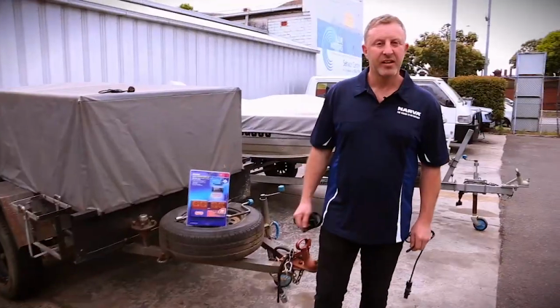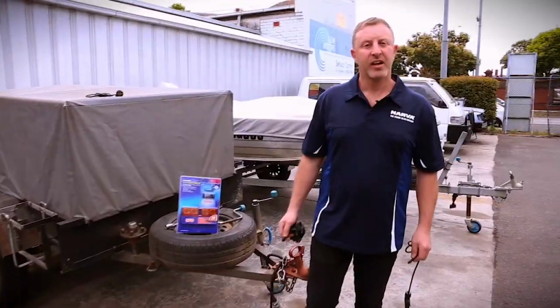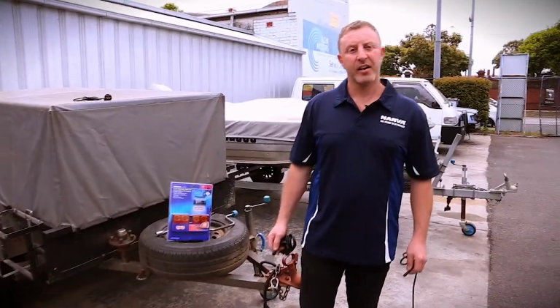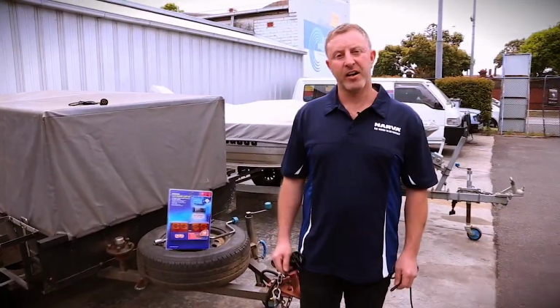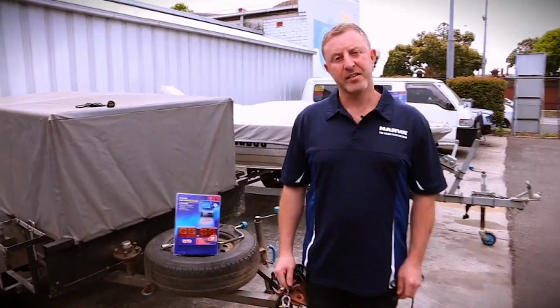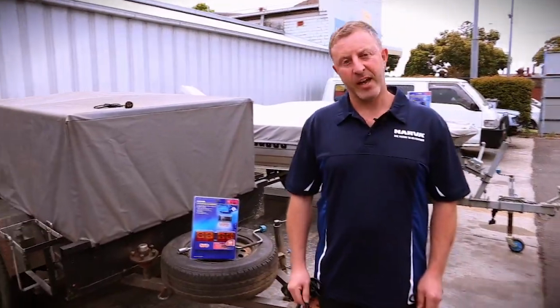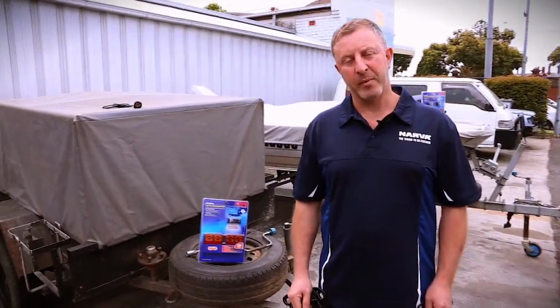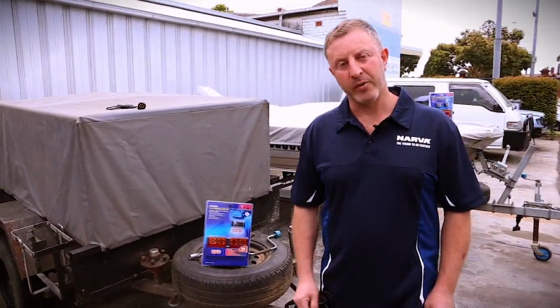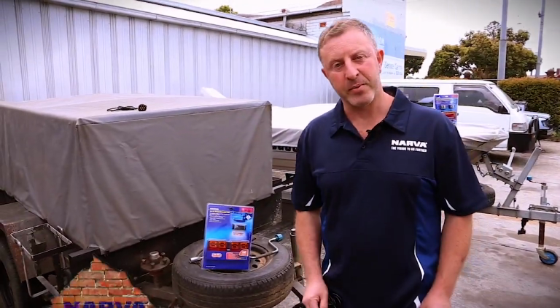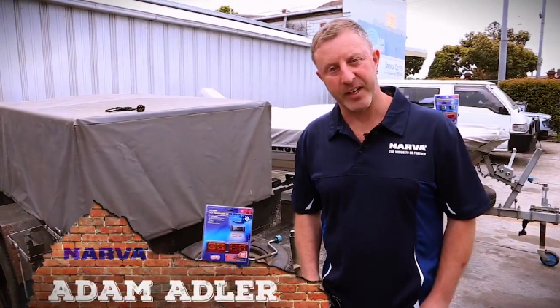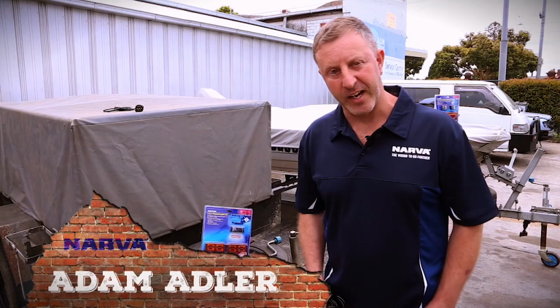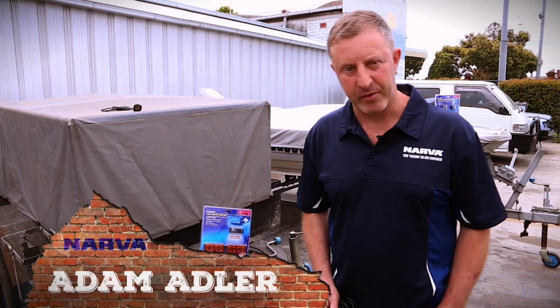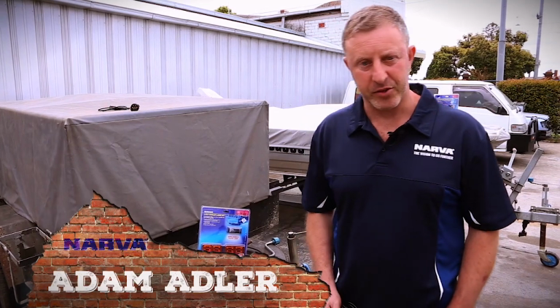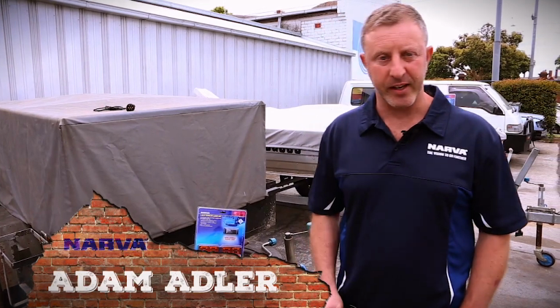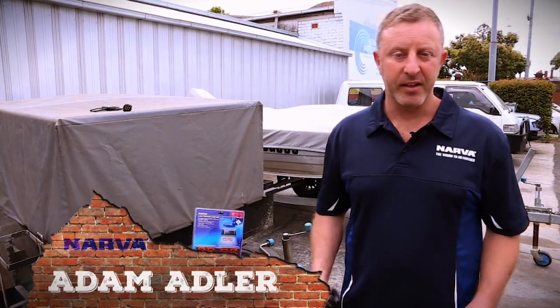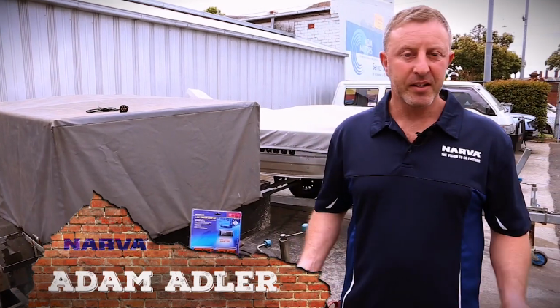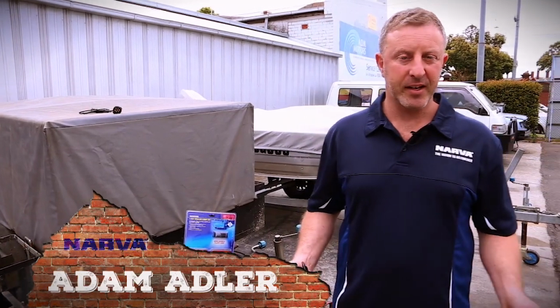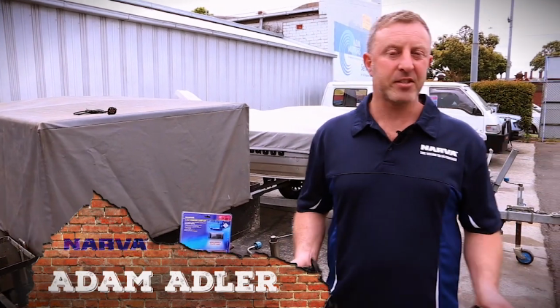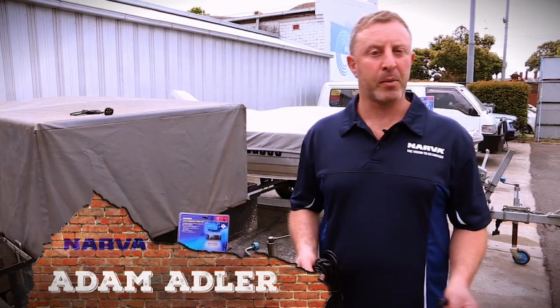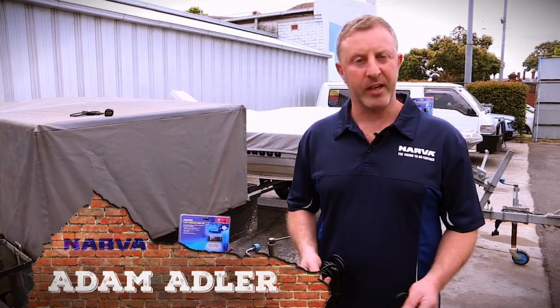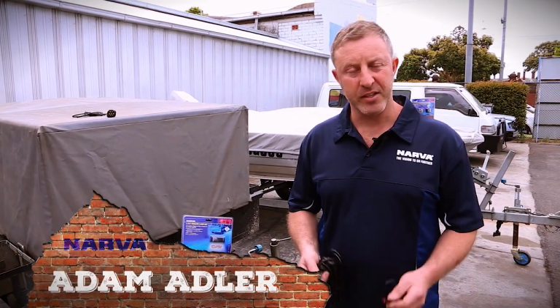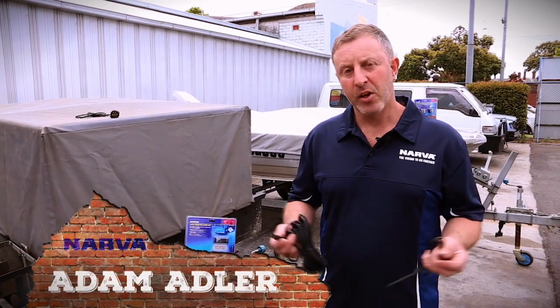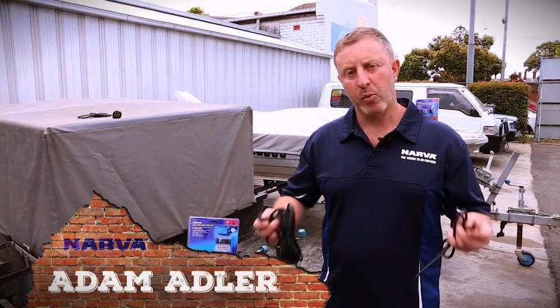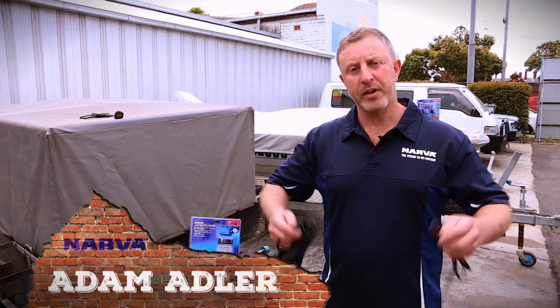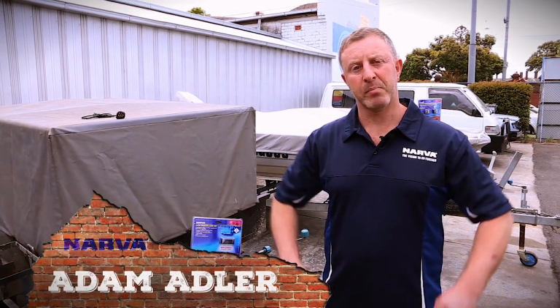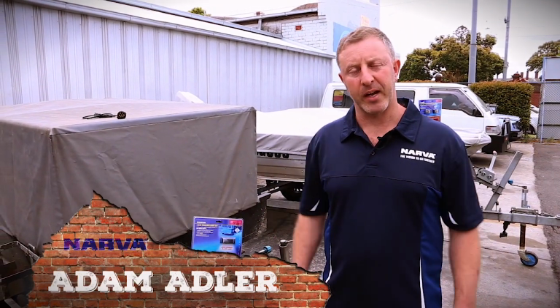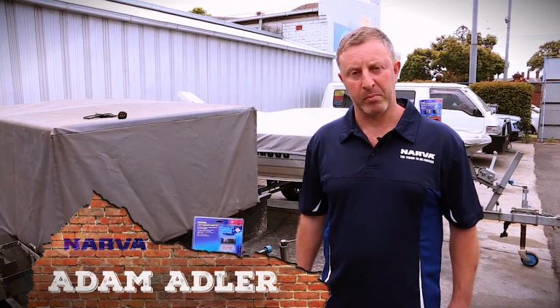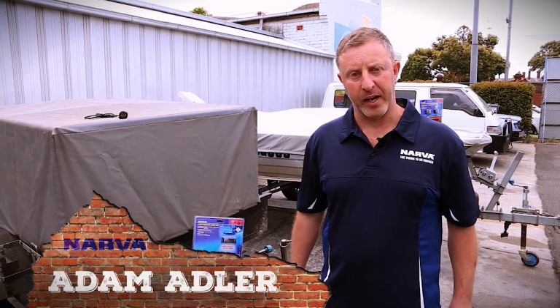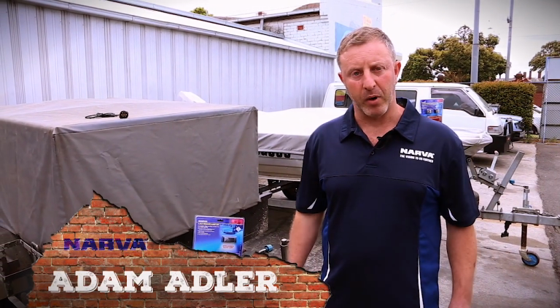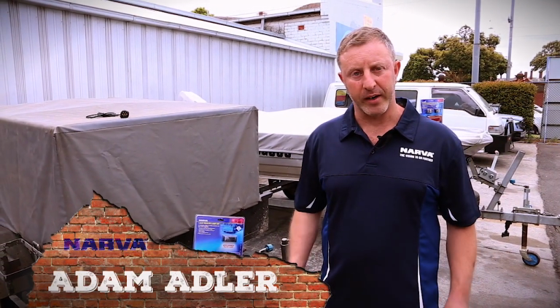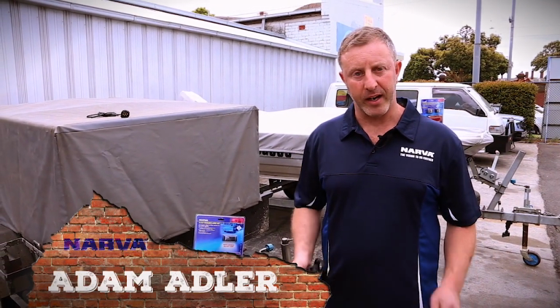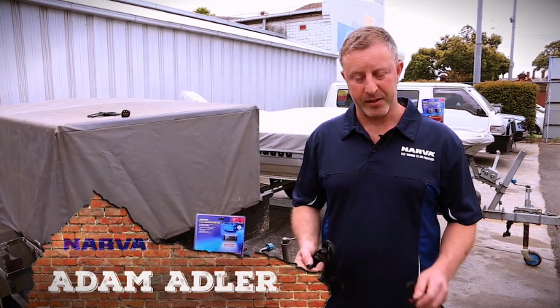Hey guys, Adam here representing Nava Australia. Today's topic is: what is a plug-and-play wiring harness?